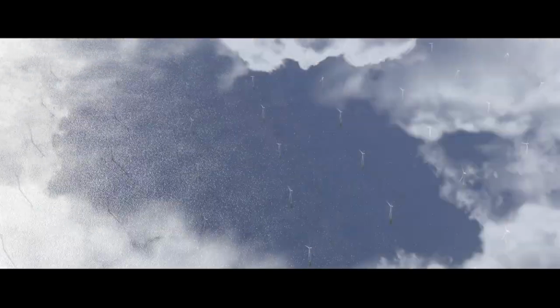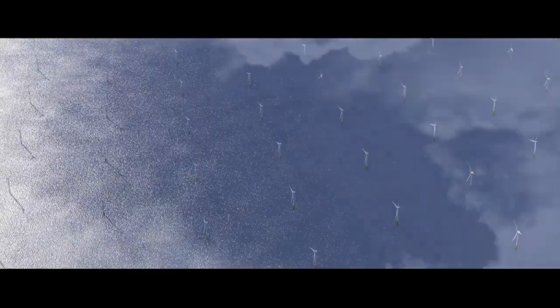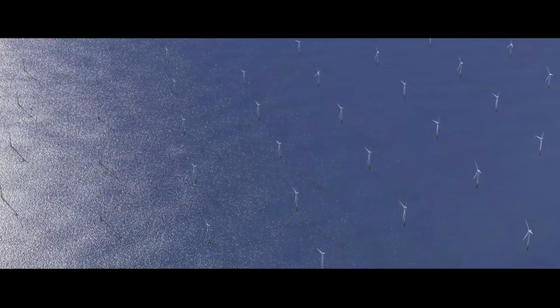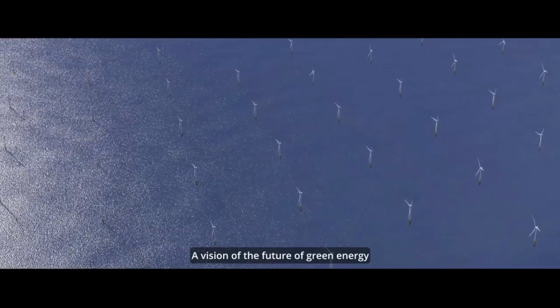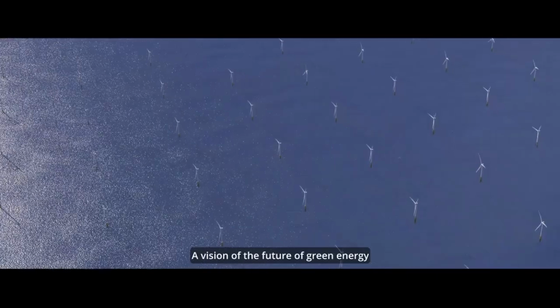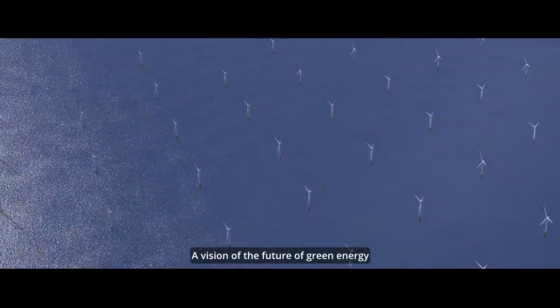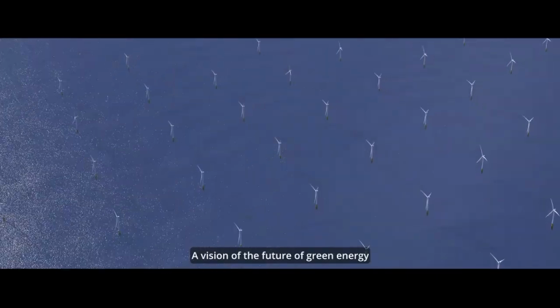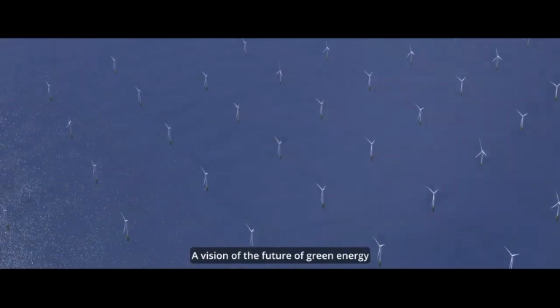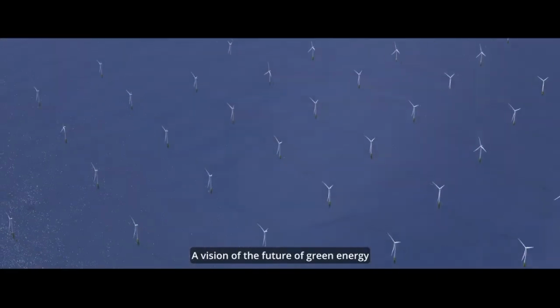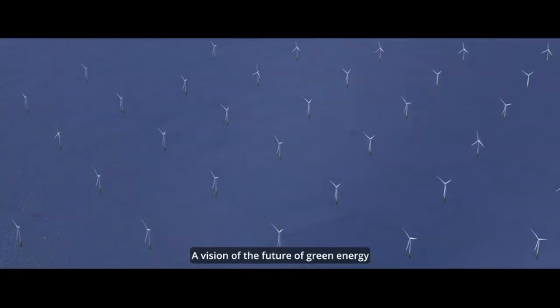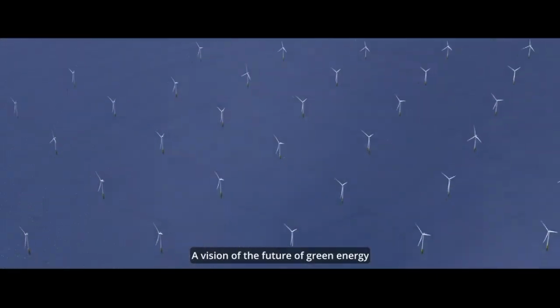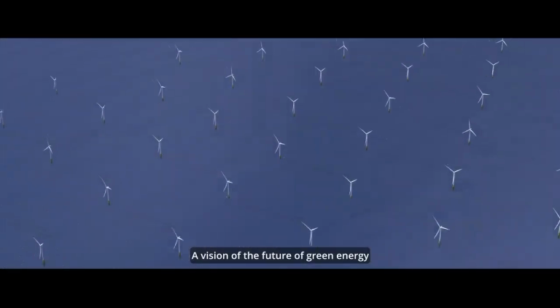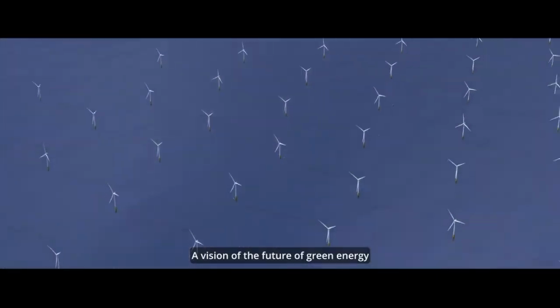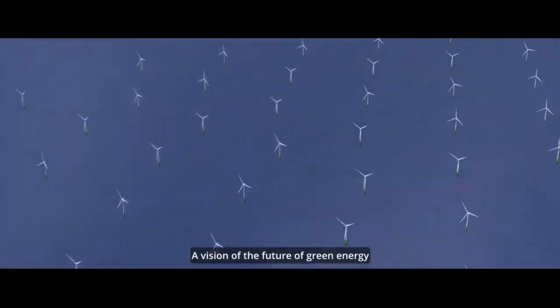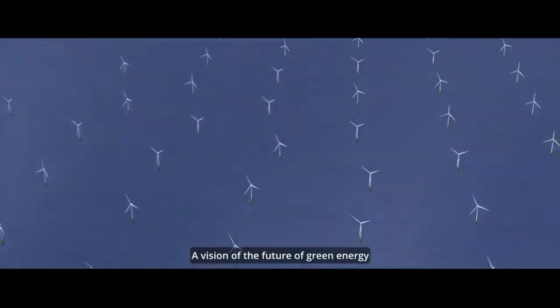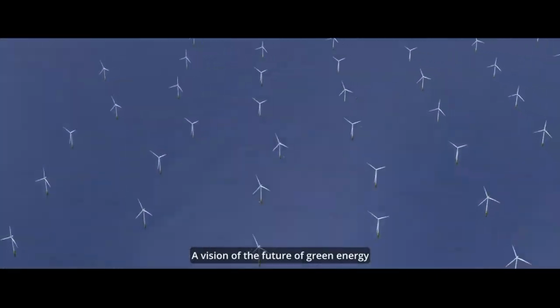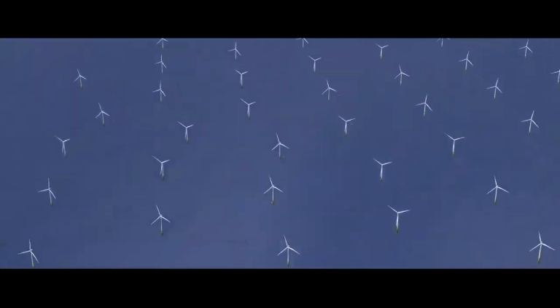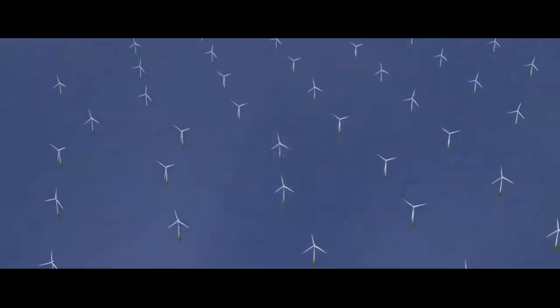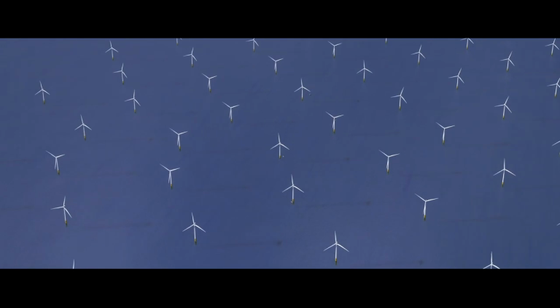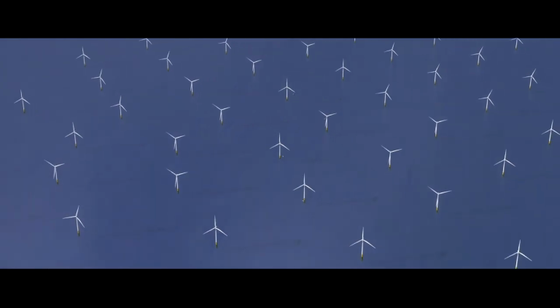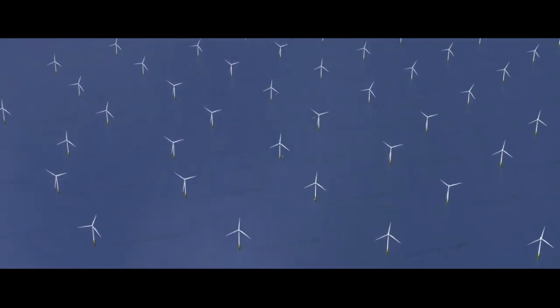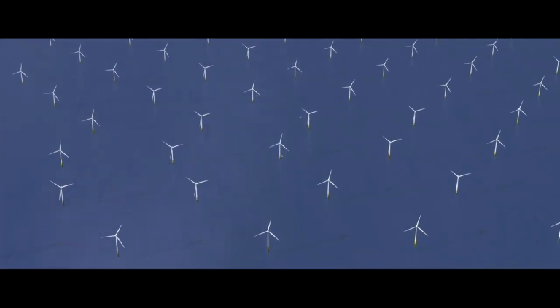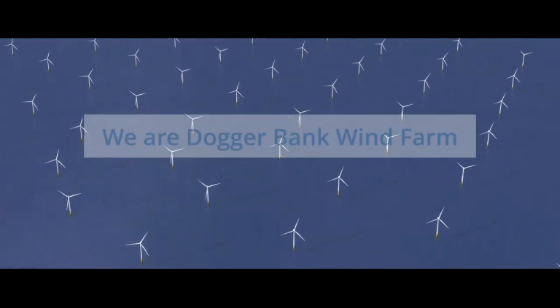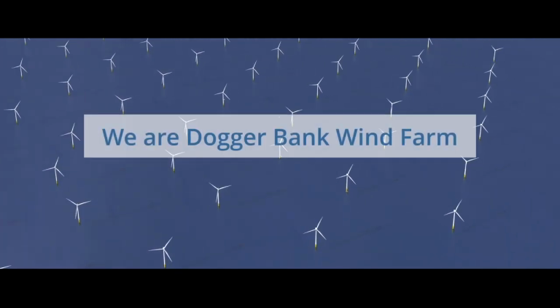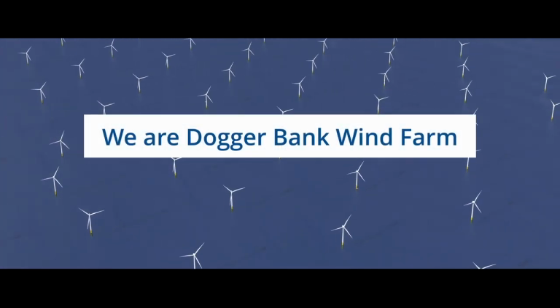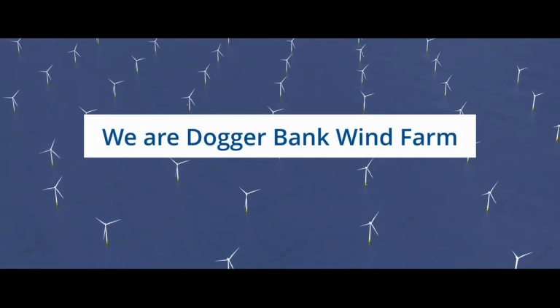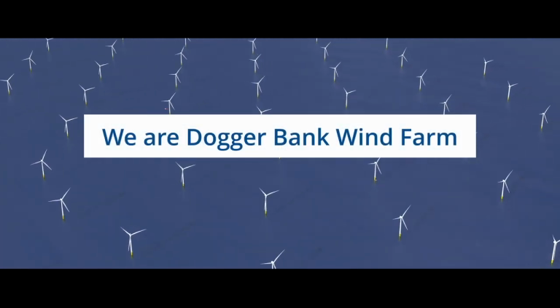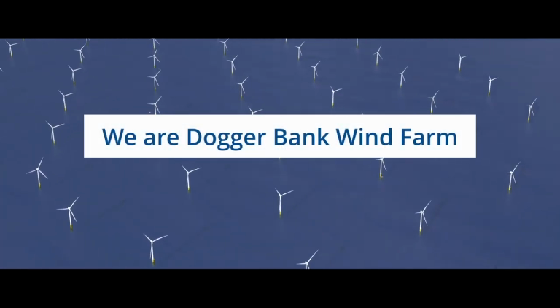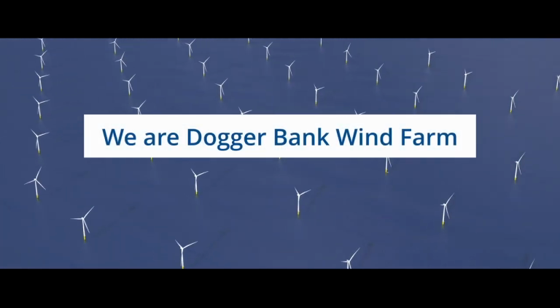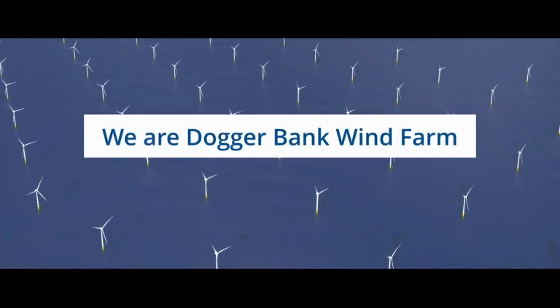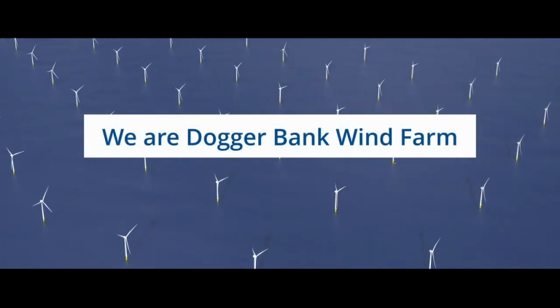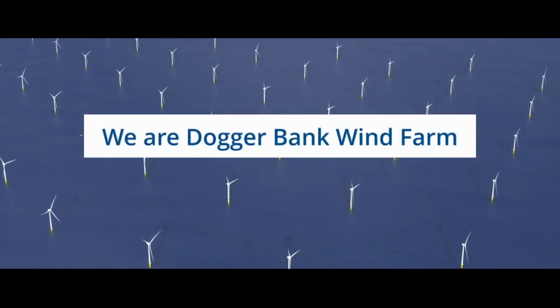A vision of the future of green energy. We are Doggerbank Wind Farm.